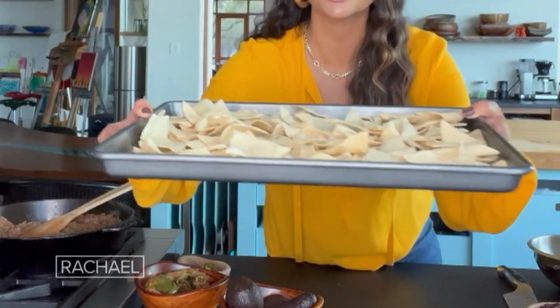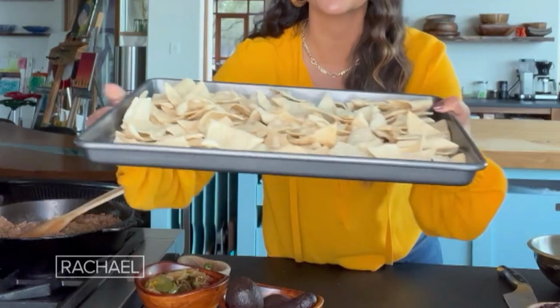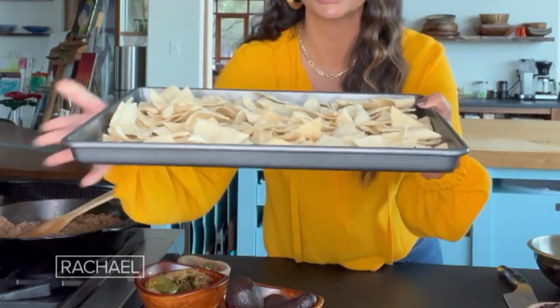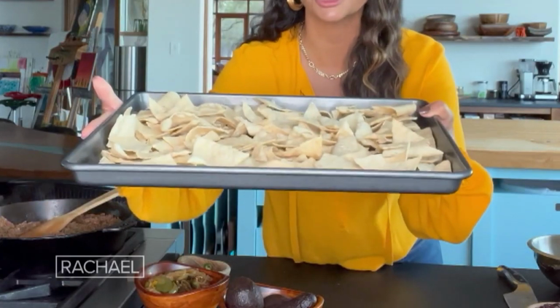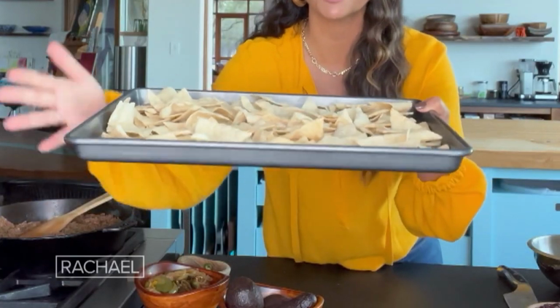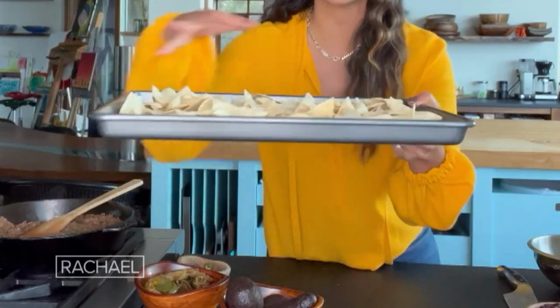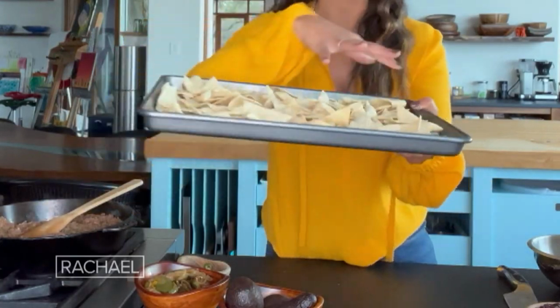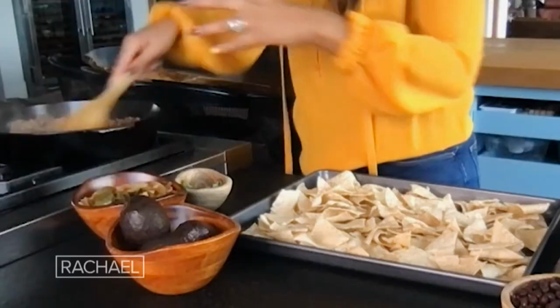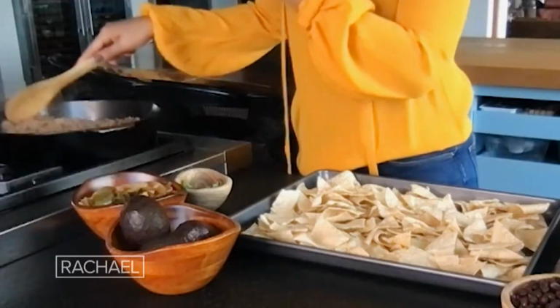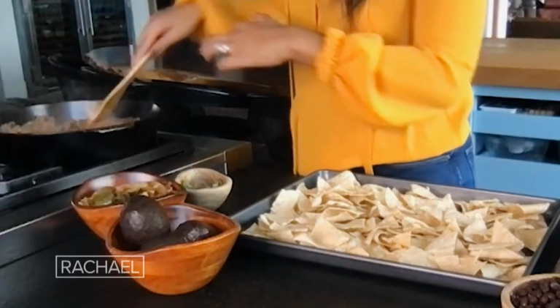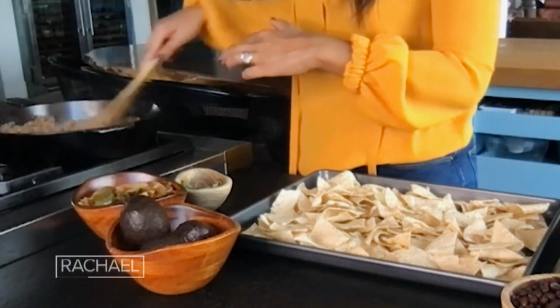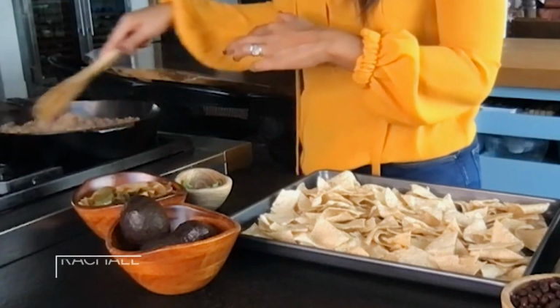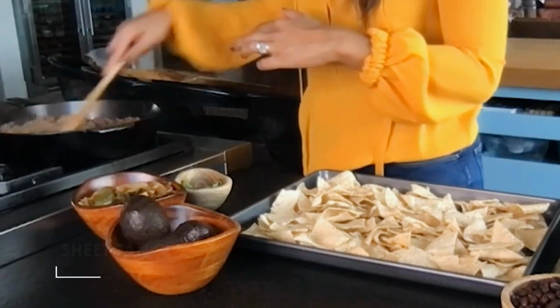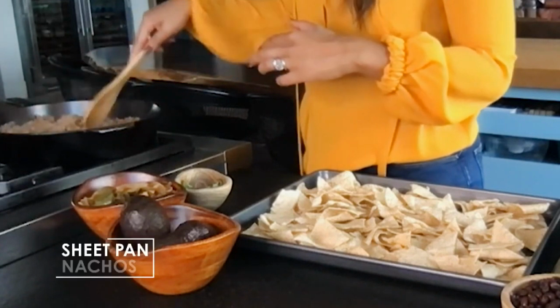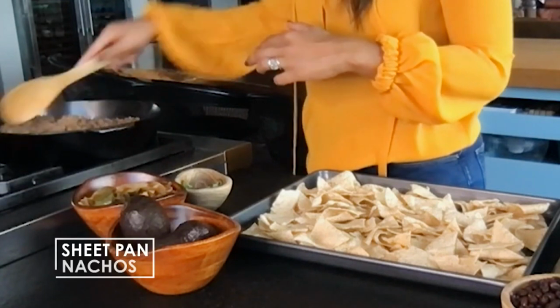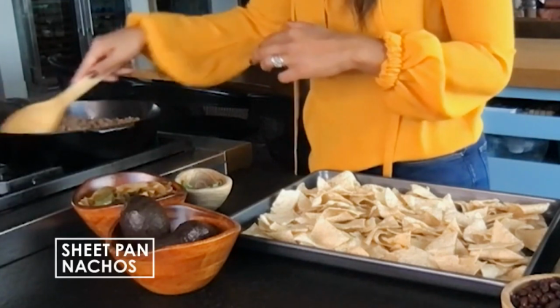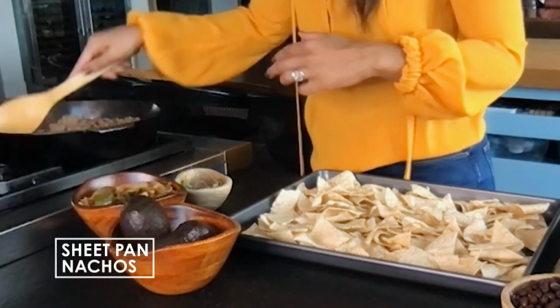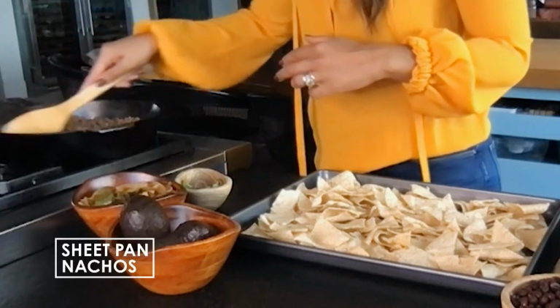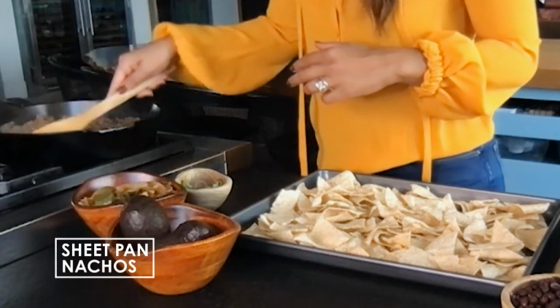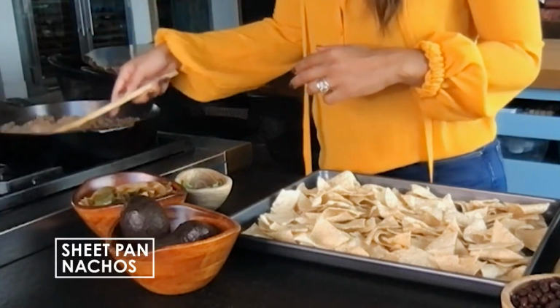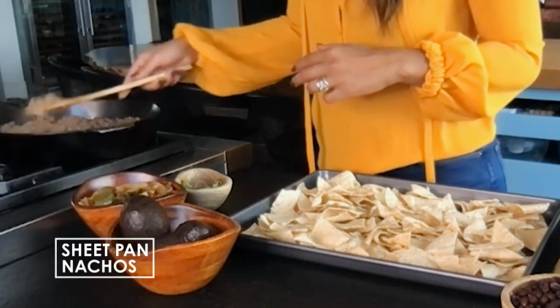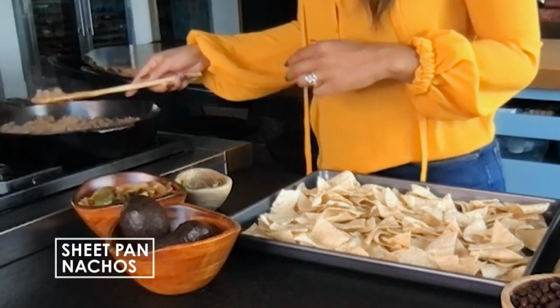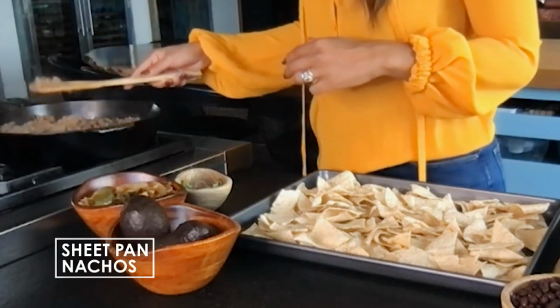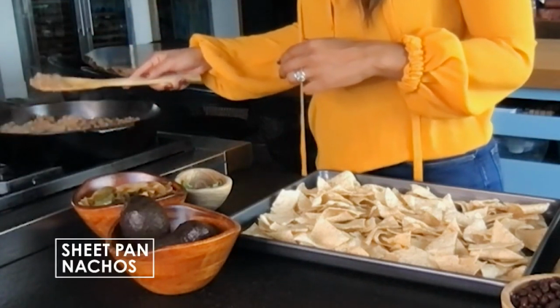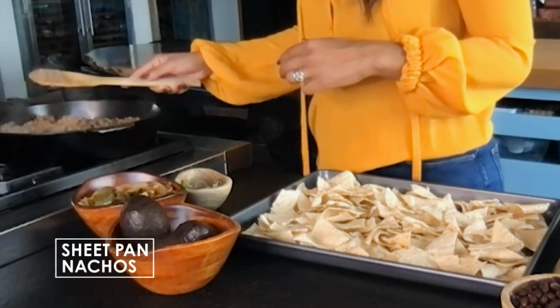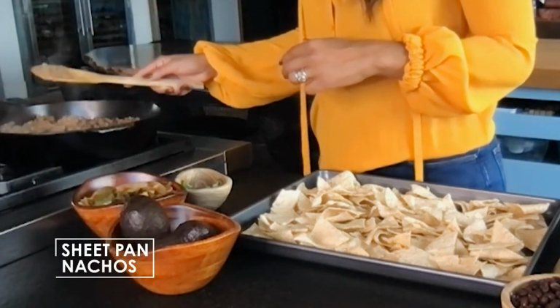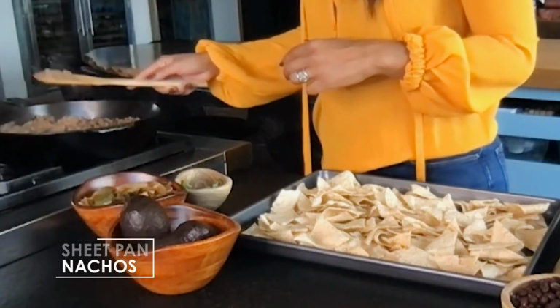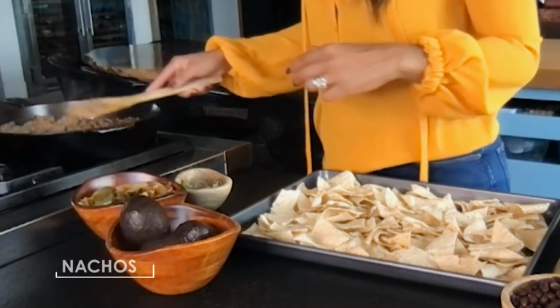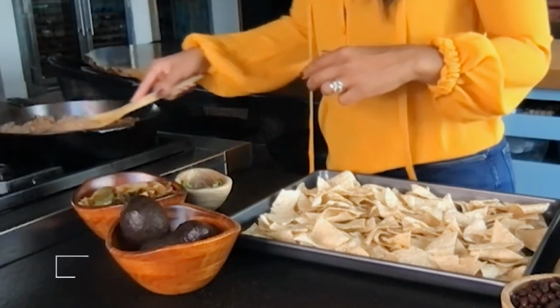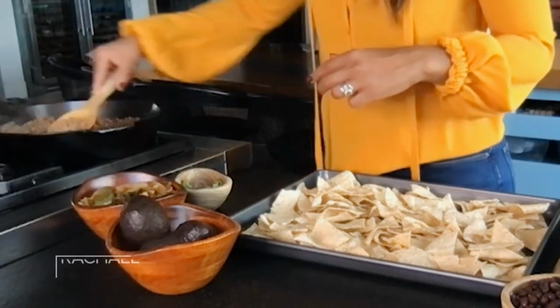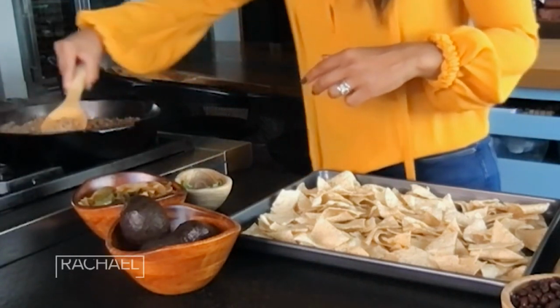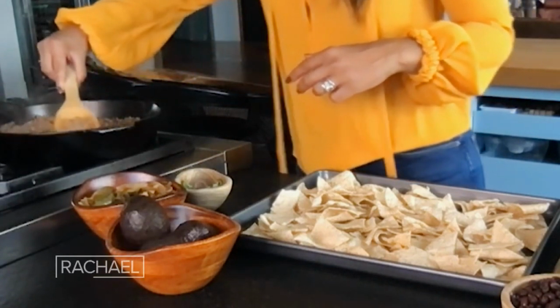You're gonna start with tortilla chips right here. Here in my skillet pan, I already cooked ground beef, onions, garlic, salt, cumin, and chili powder.